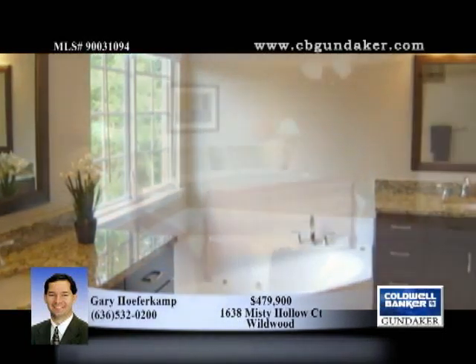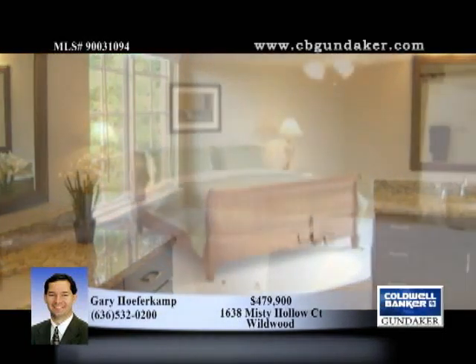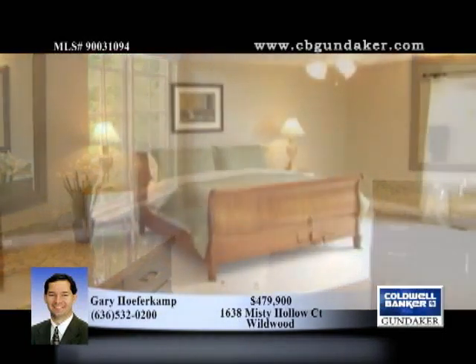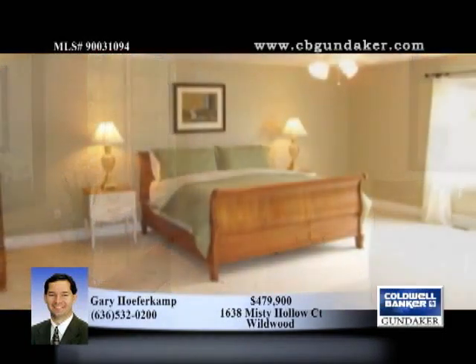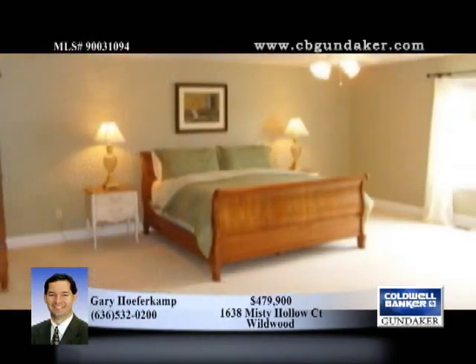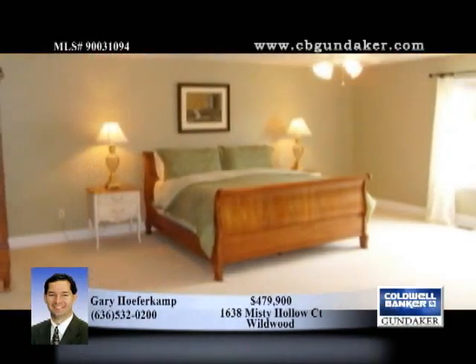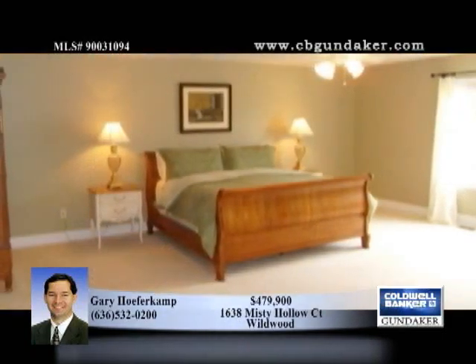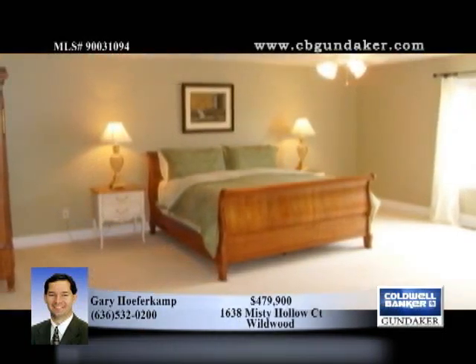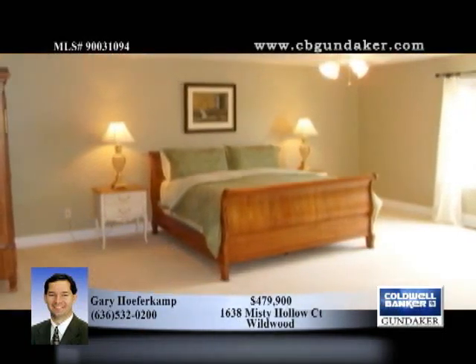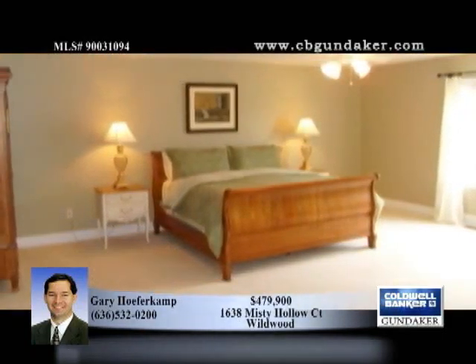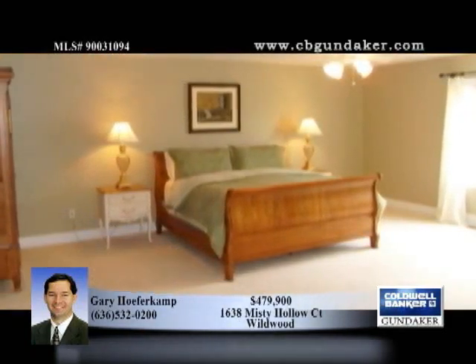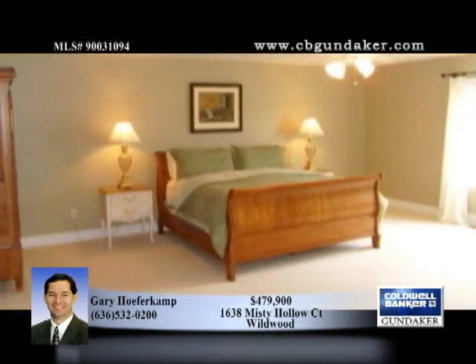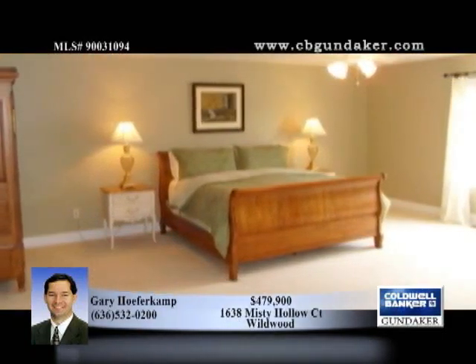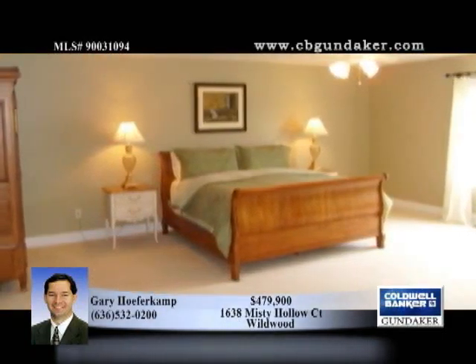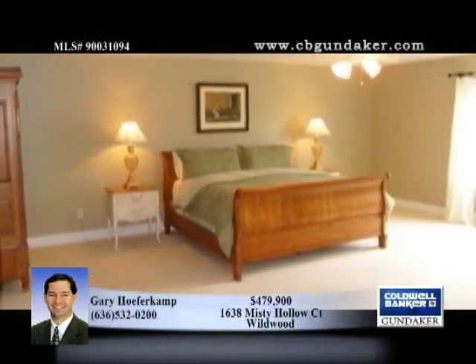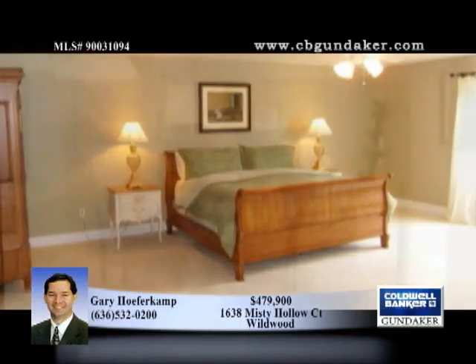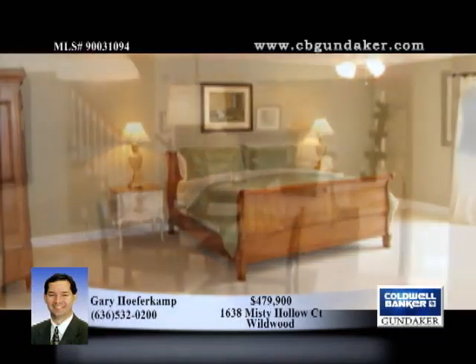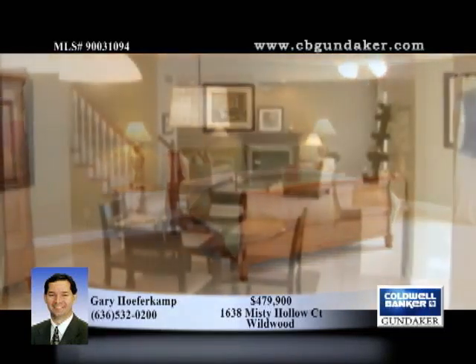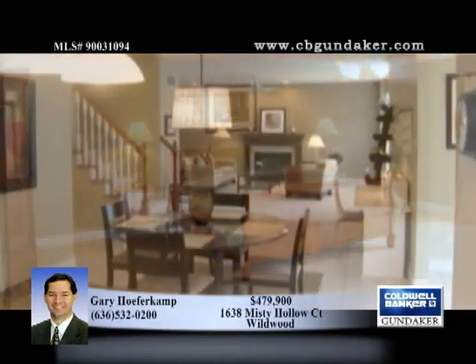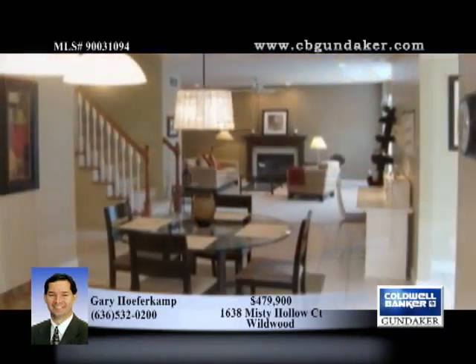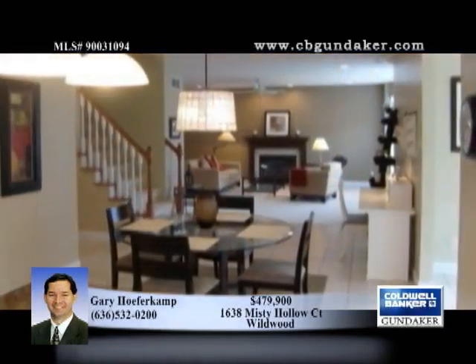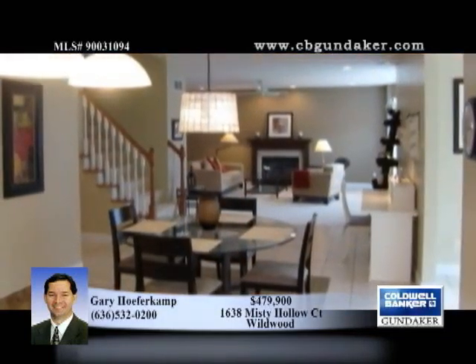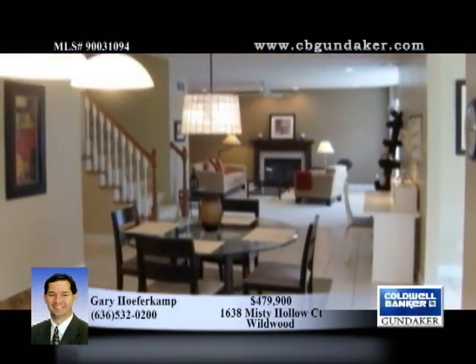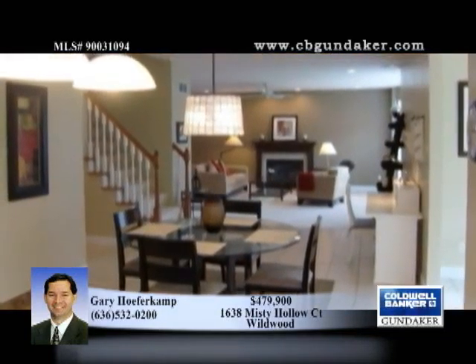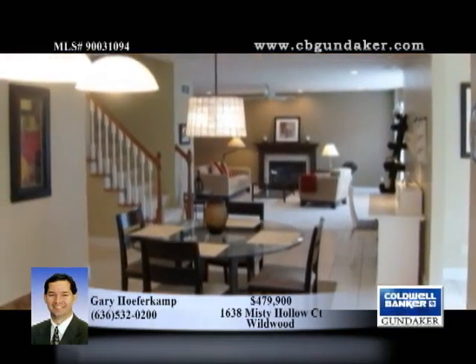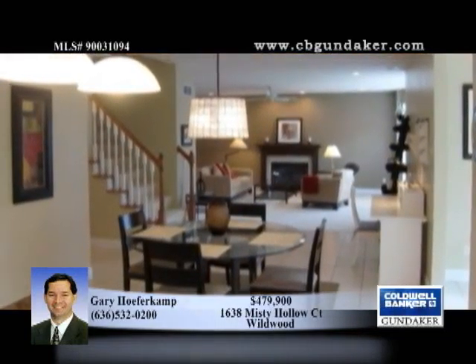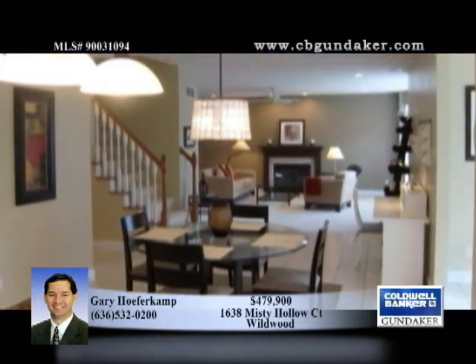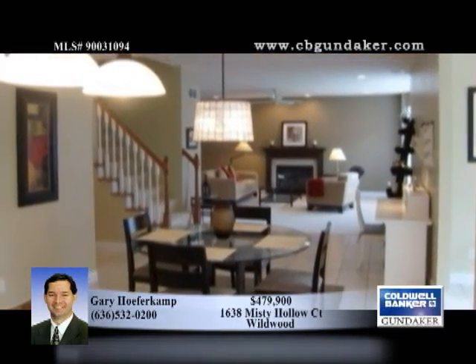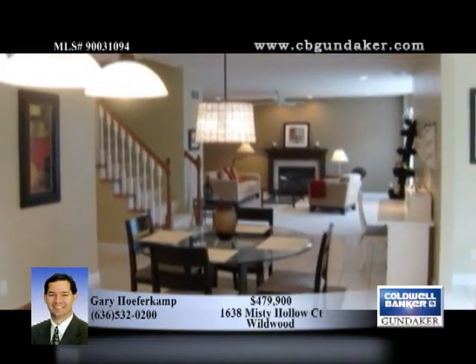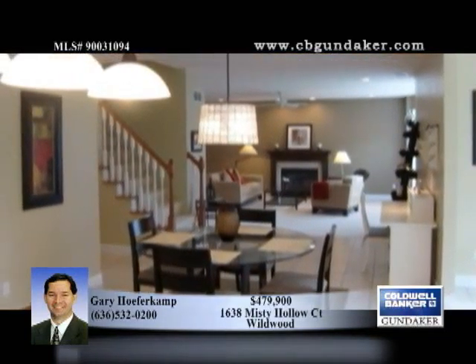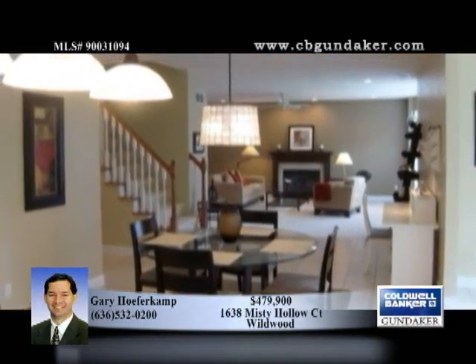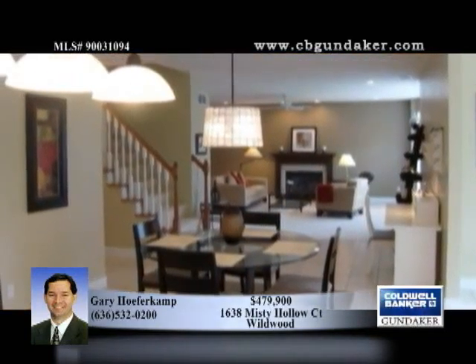The kitchen appliances are stainless steel and were upgraded in 2007. The vaulted sunroom right off the kitchen is the perfect place to enjoy breakfast.